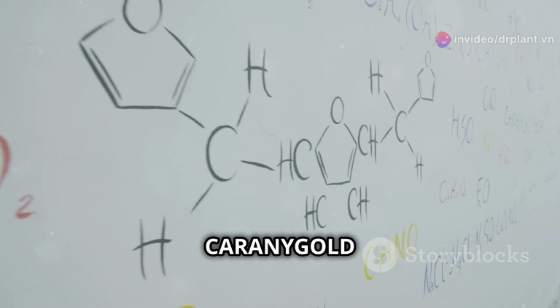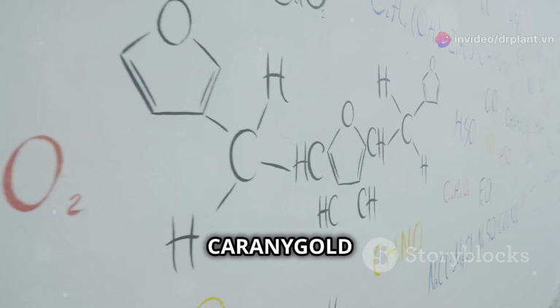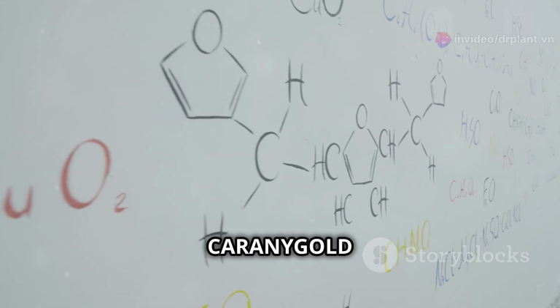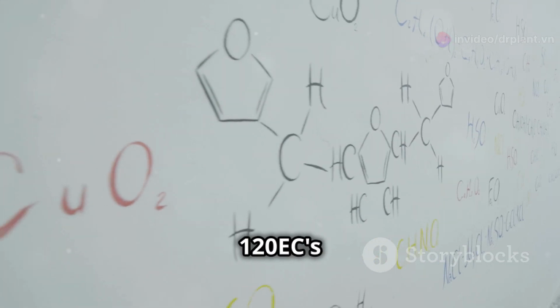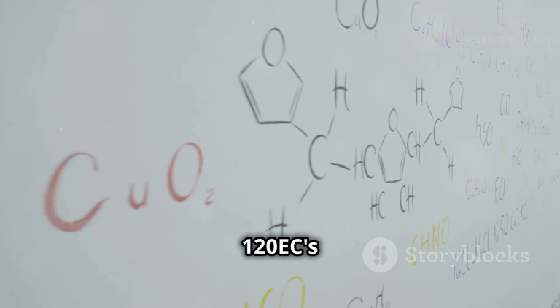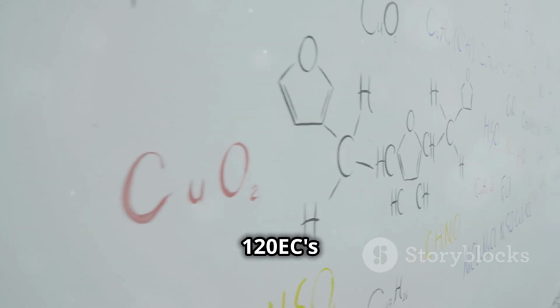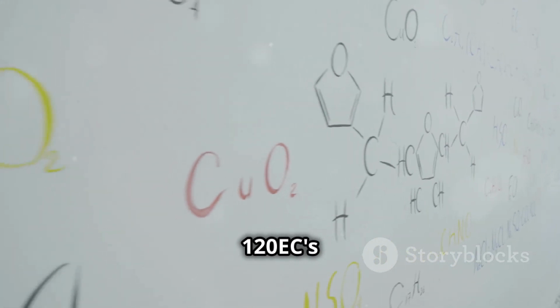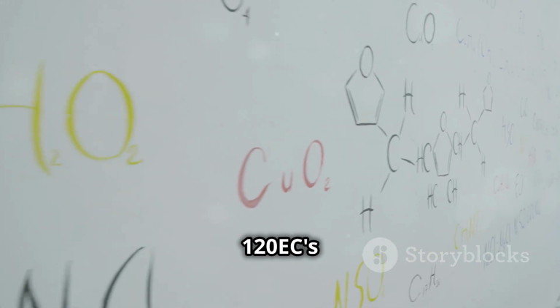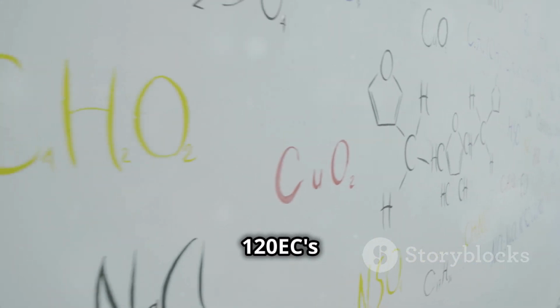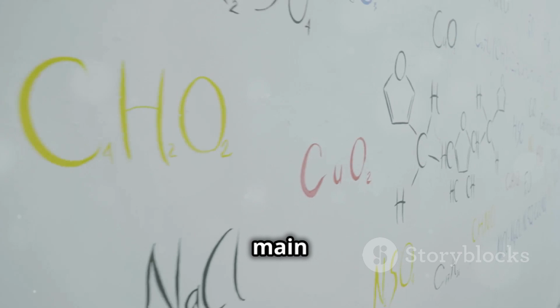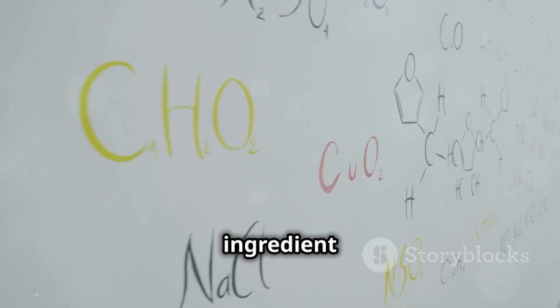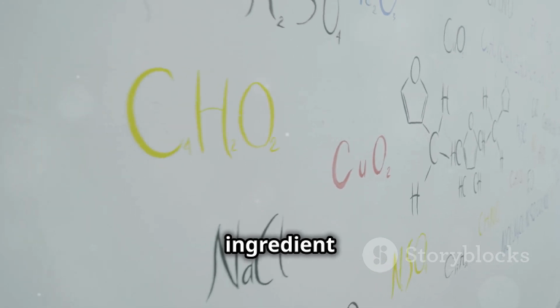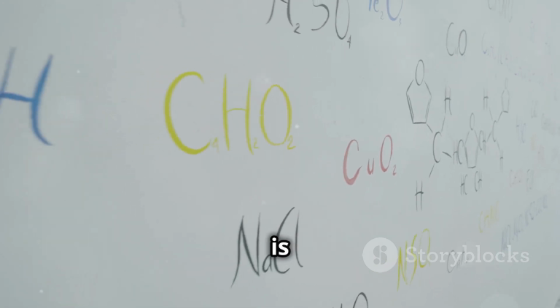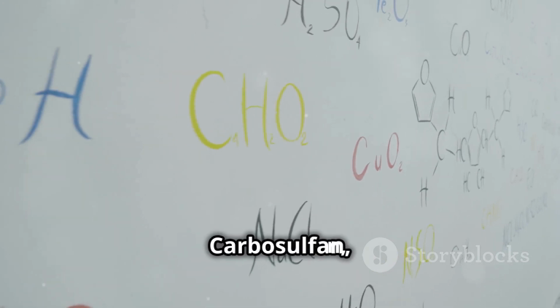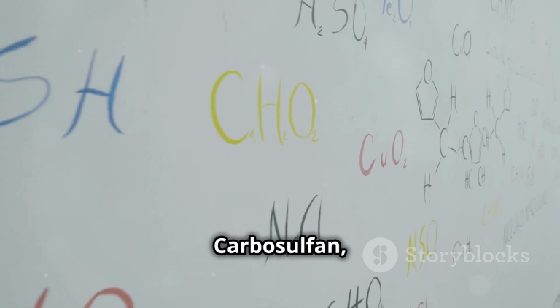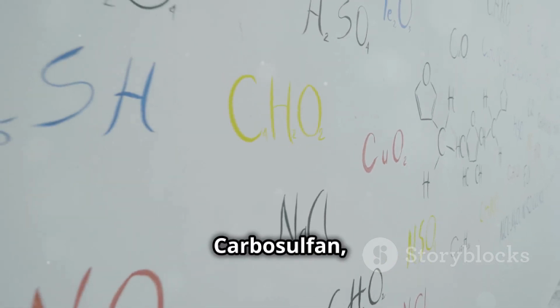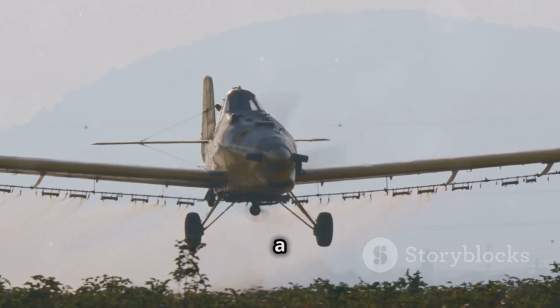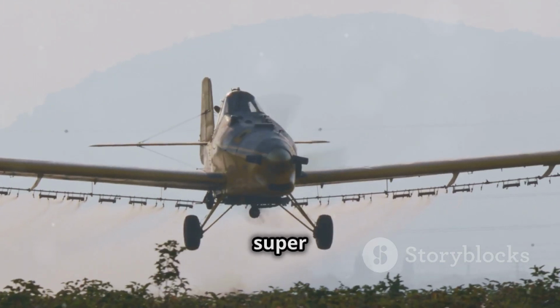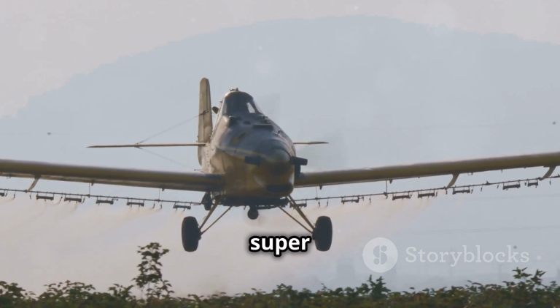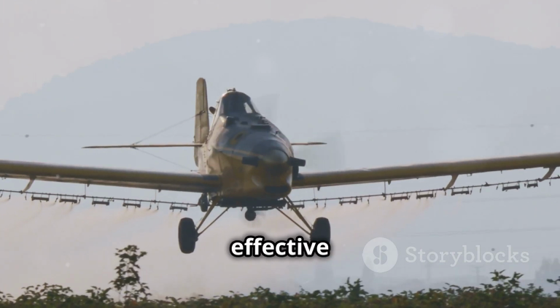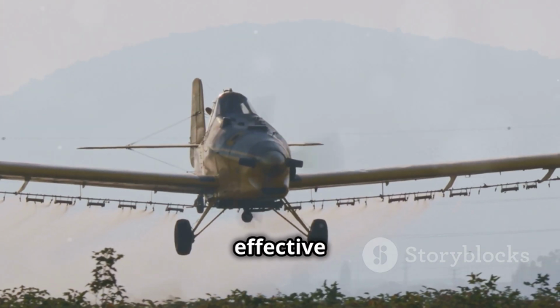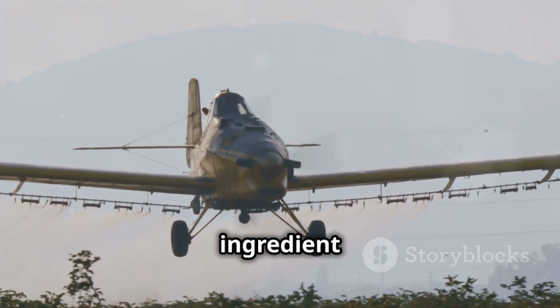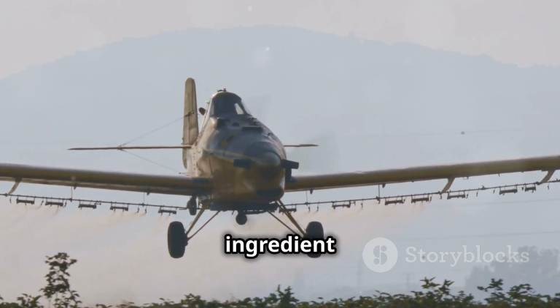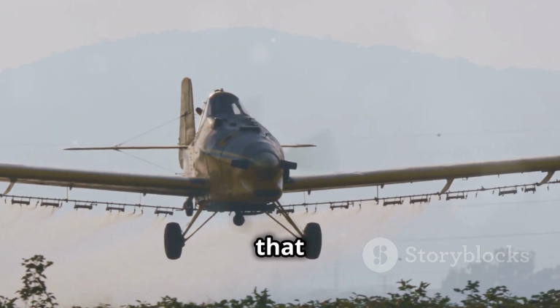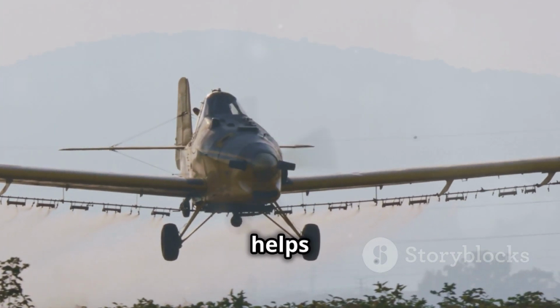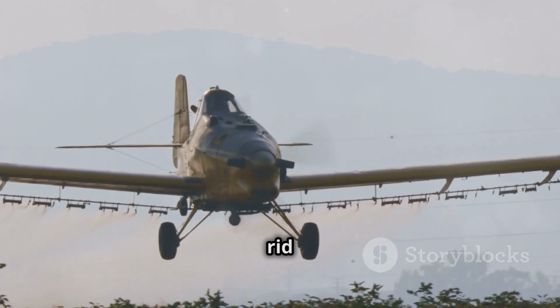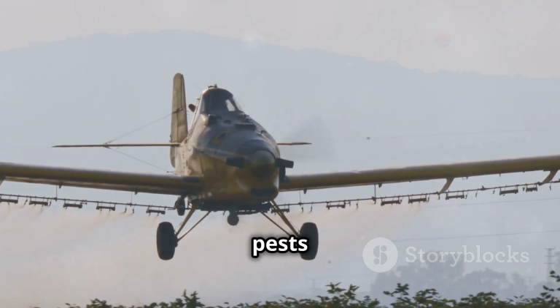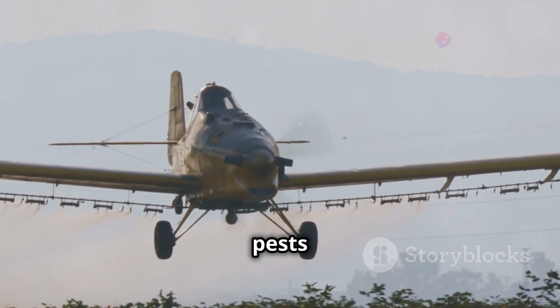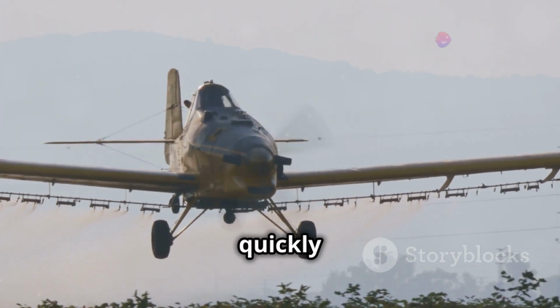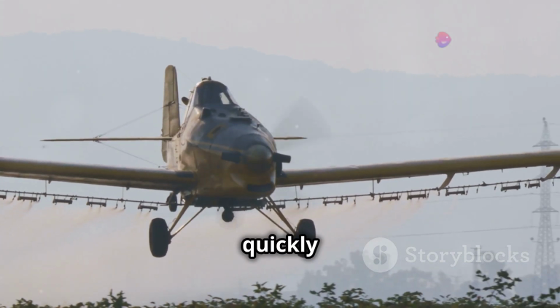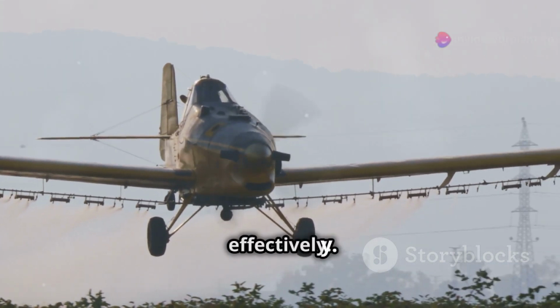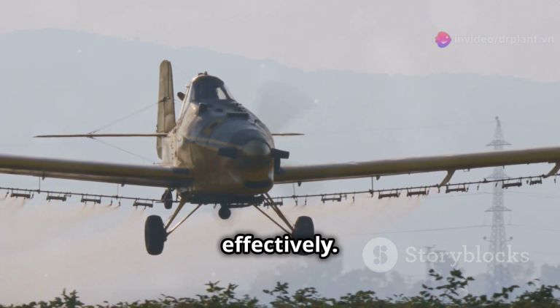Karinagold 120 EC's main ingredient is carbosulfan, a super effective ingredient that helps get rid of pests quickly and effectively.